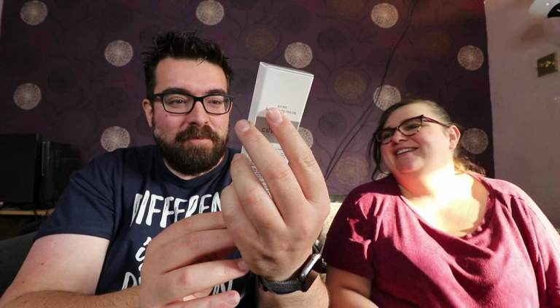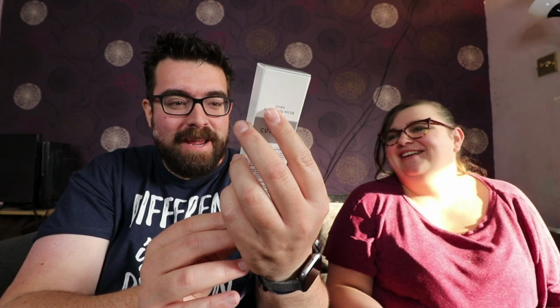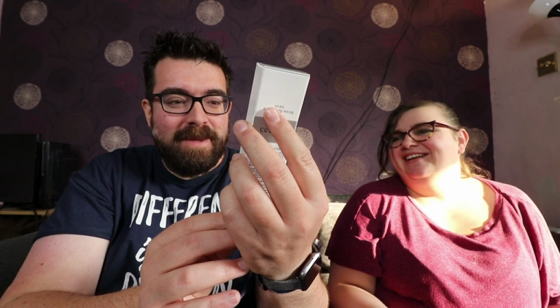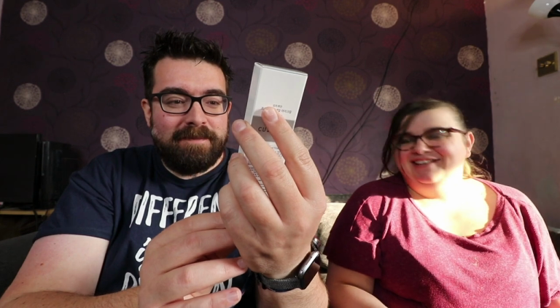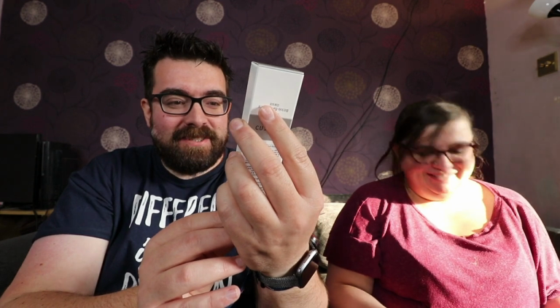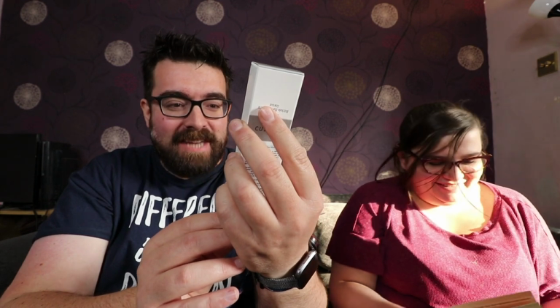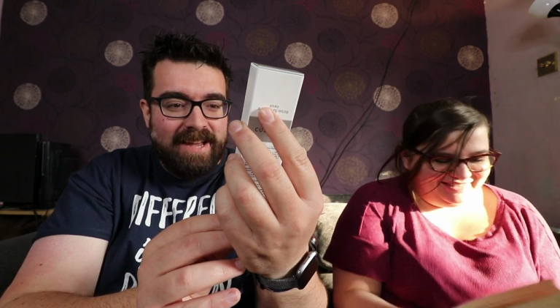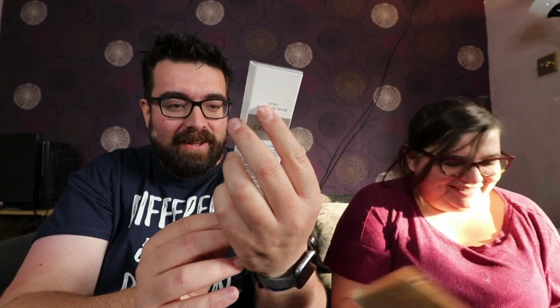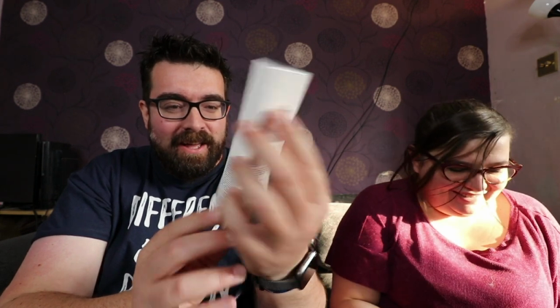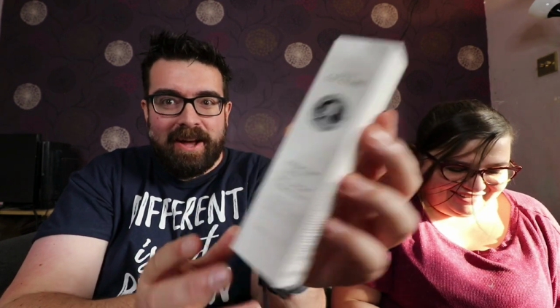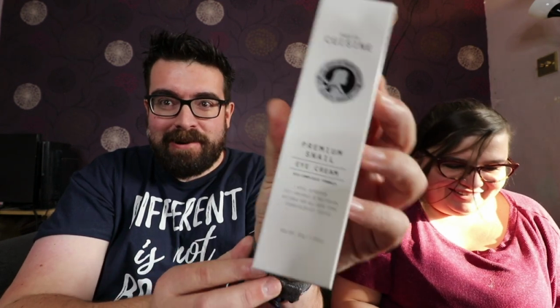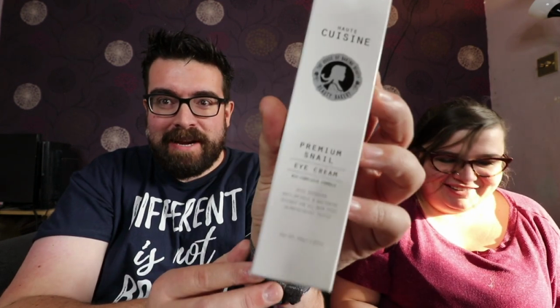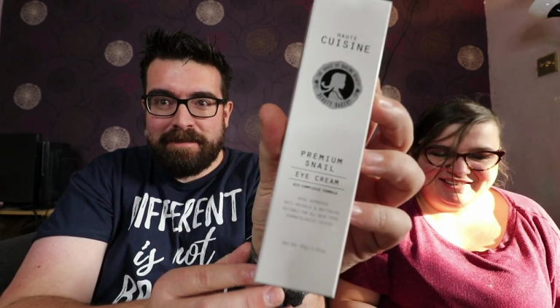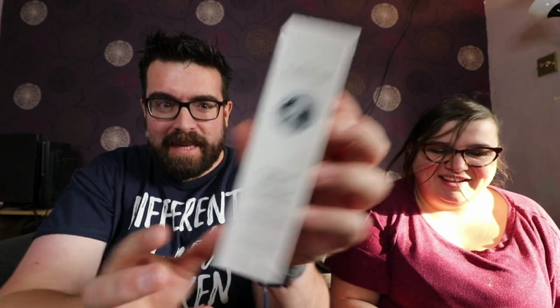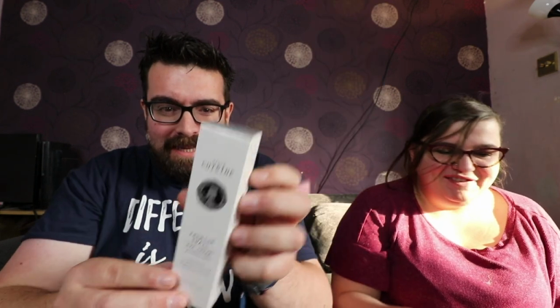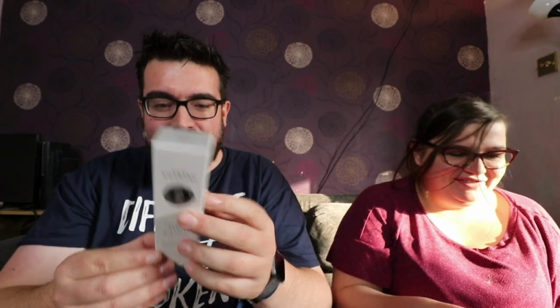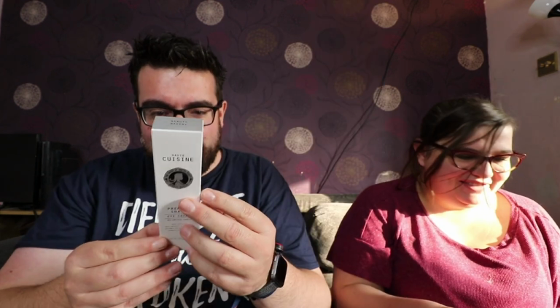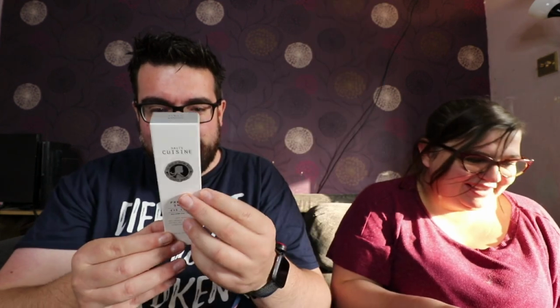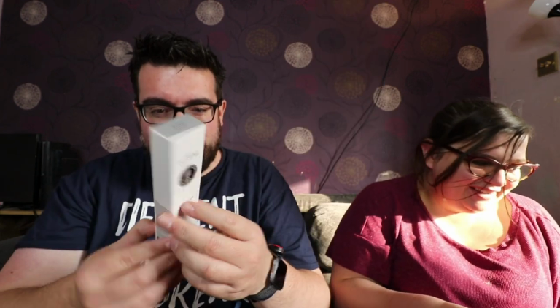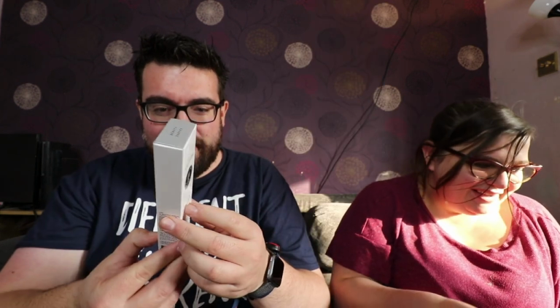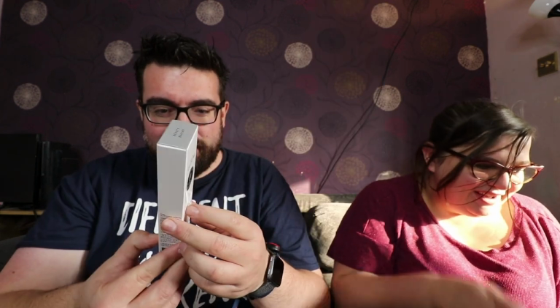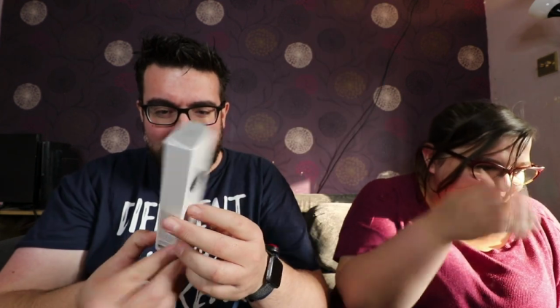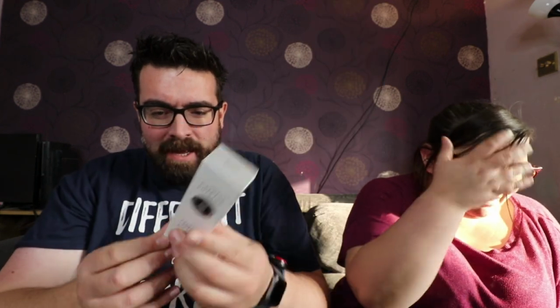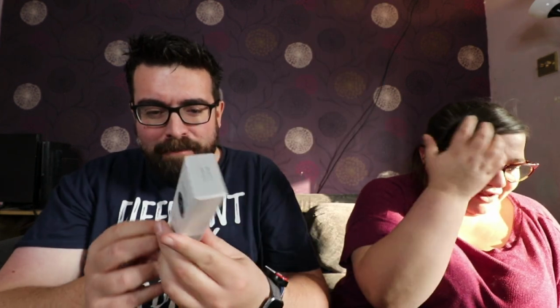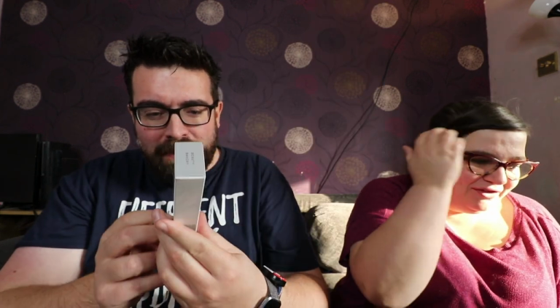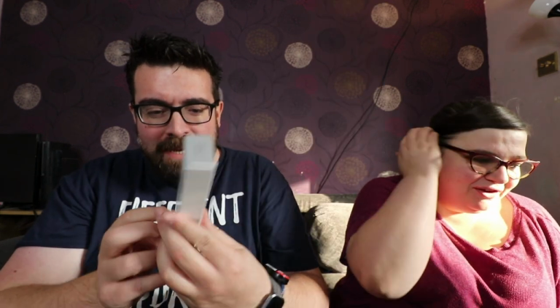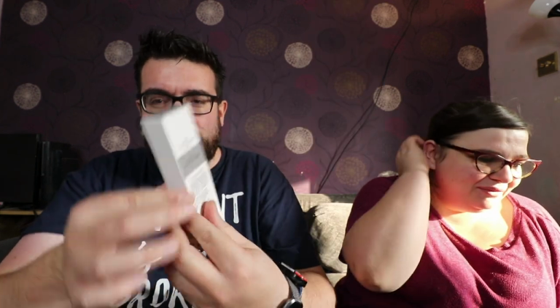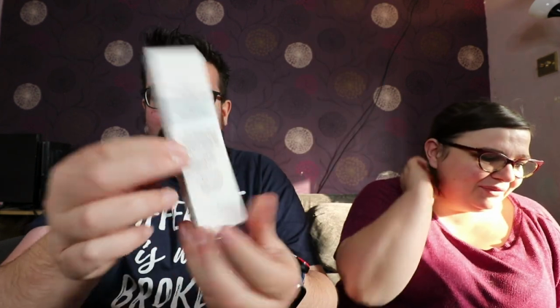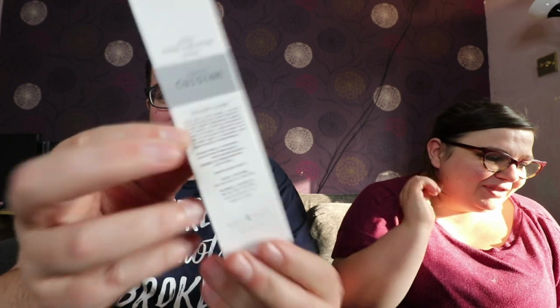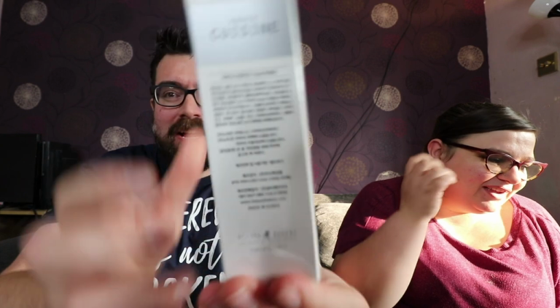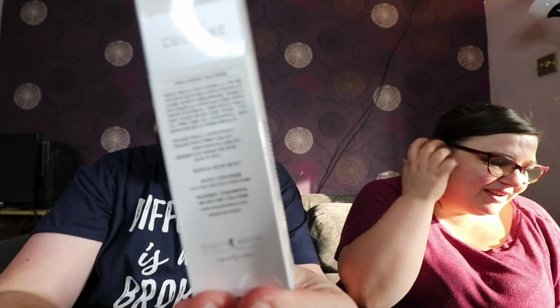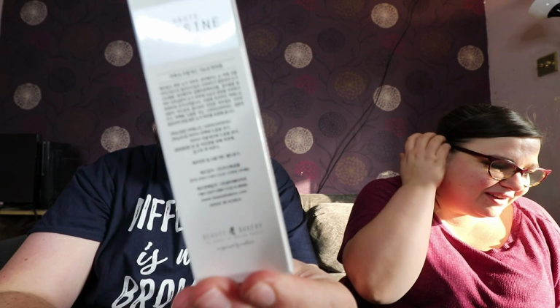Premium Snail Eye Cream. This is actually made of snails. Everything in it is in Korean.